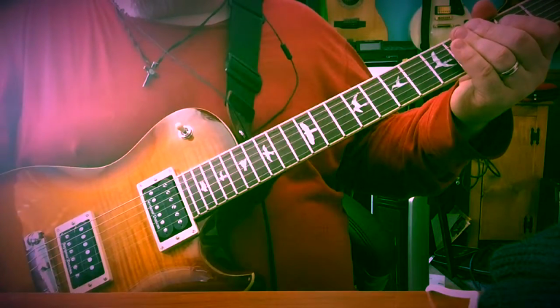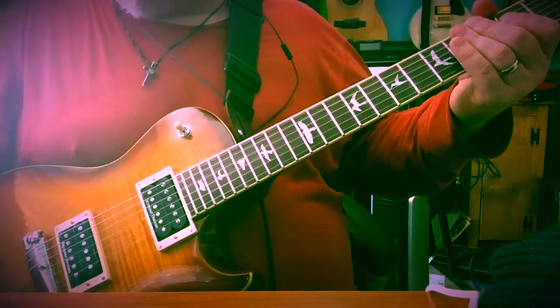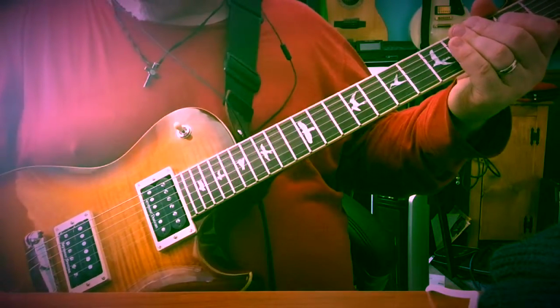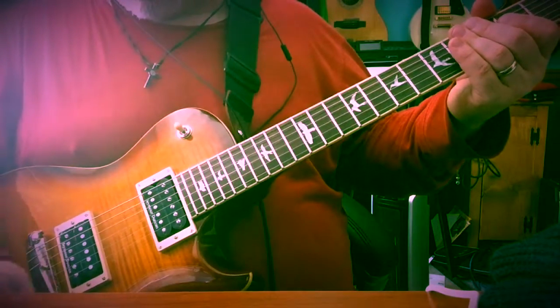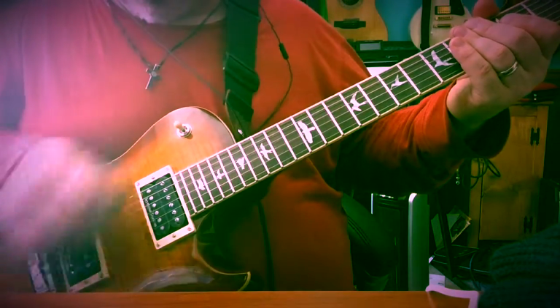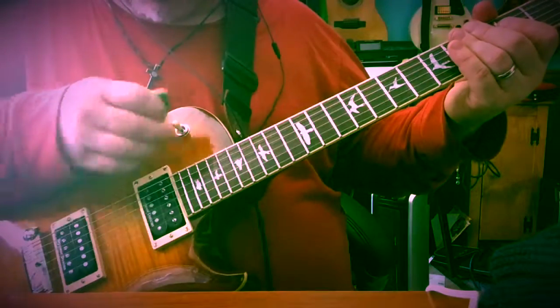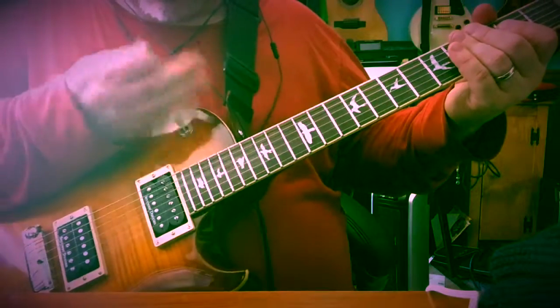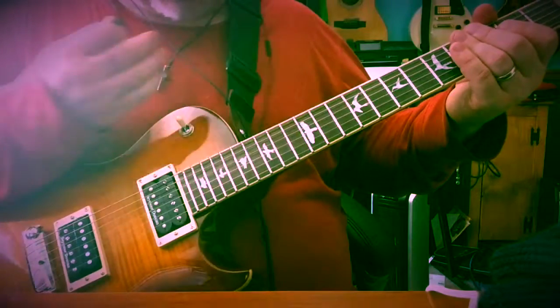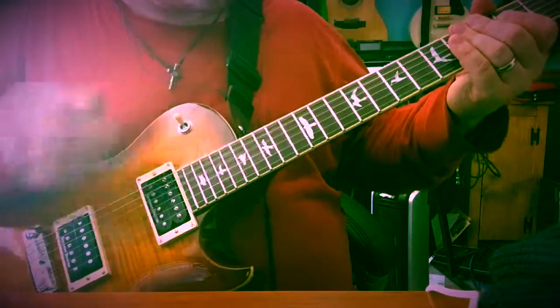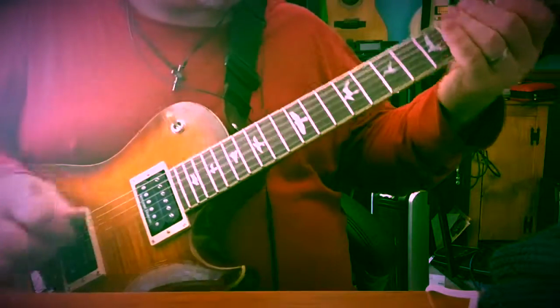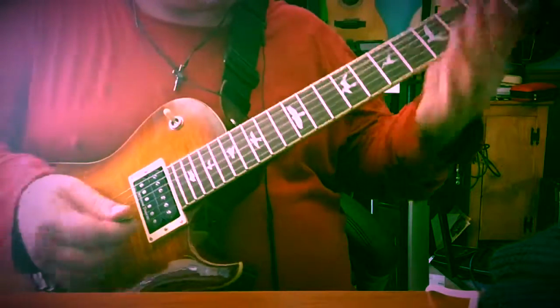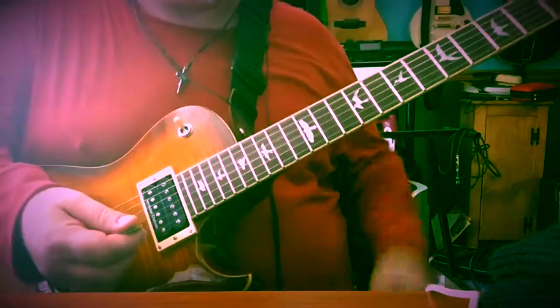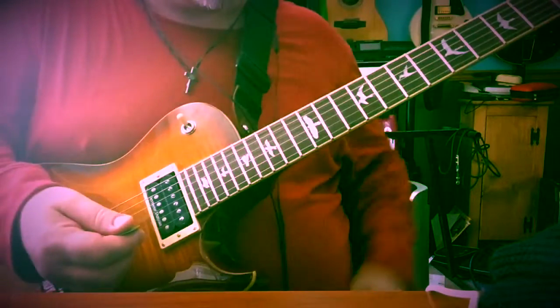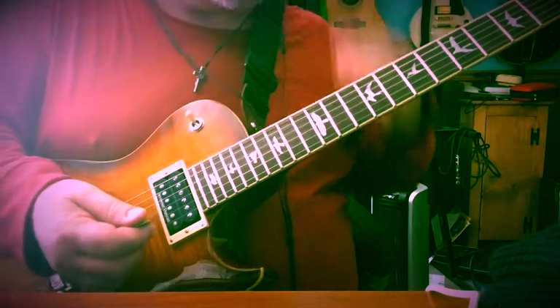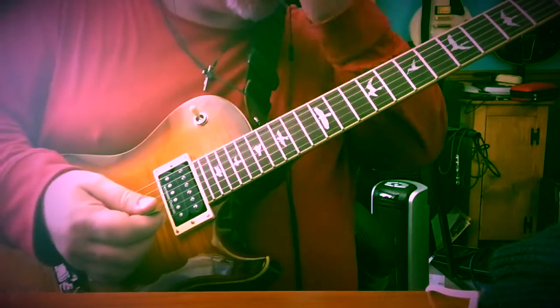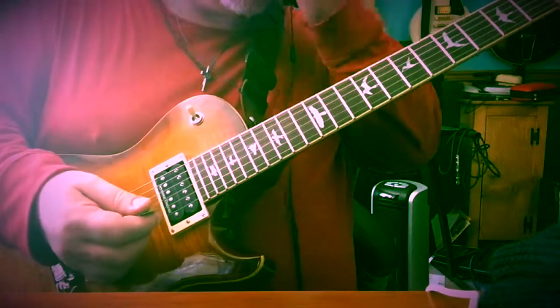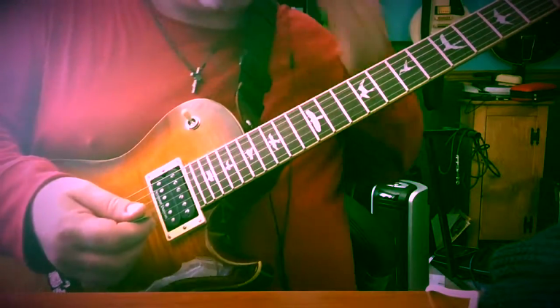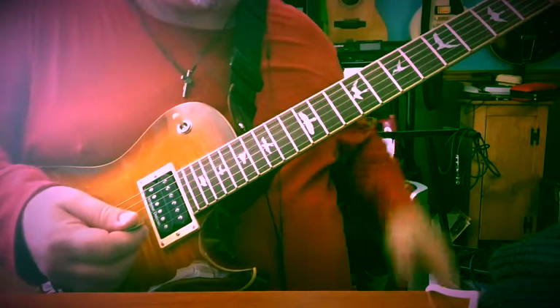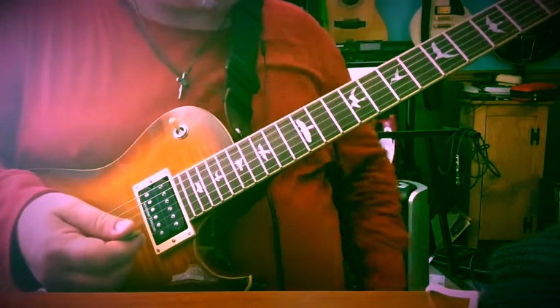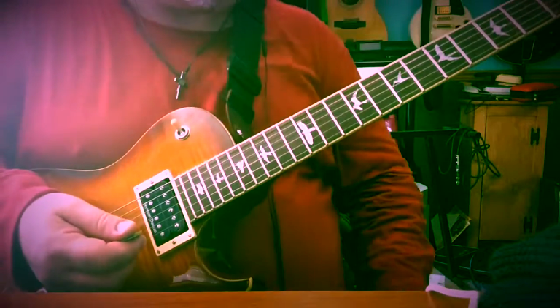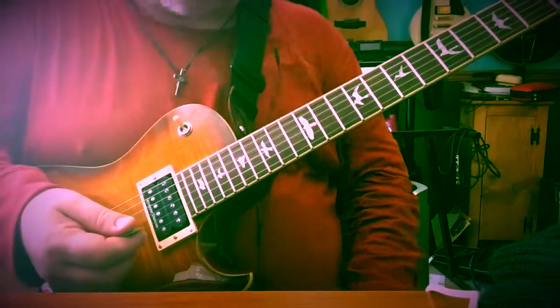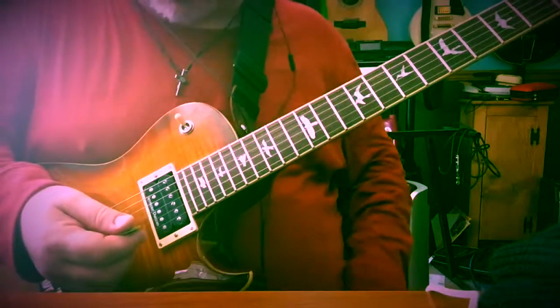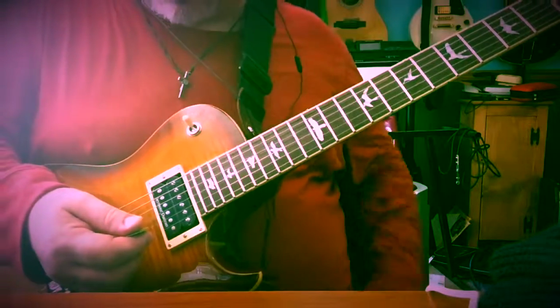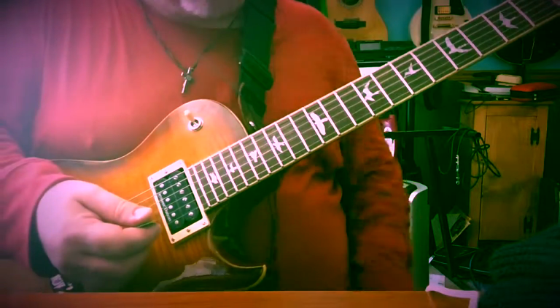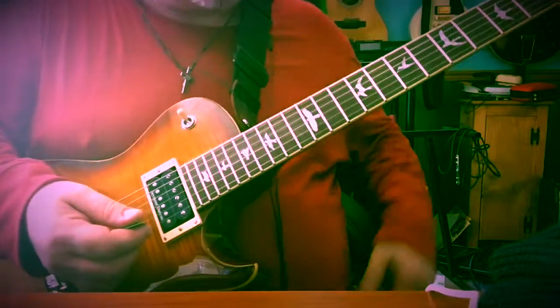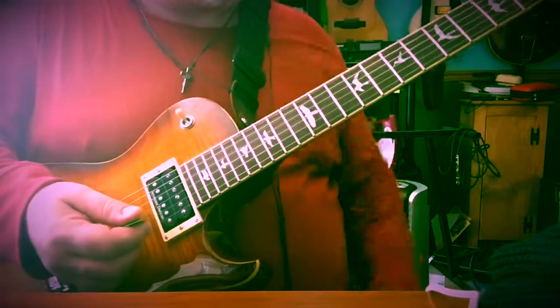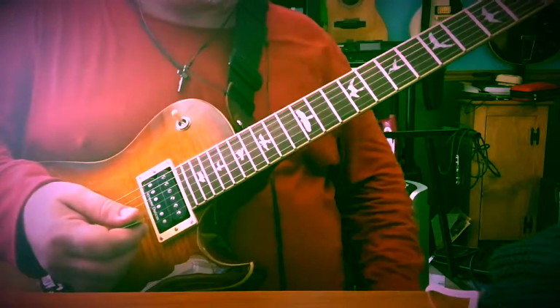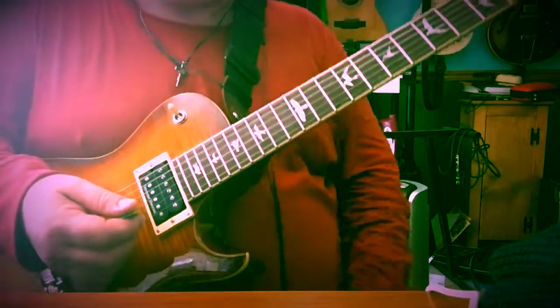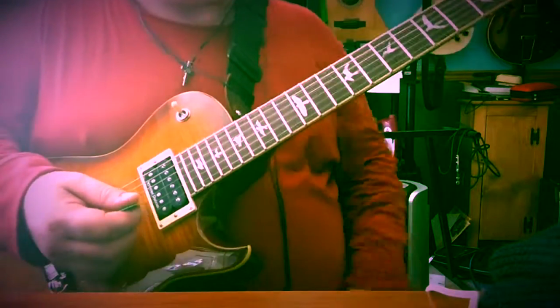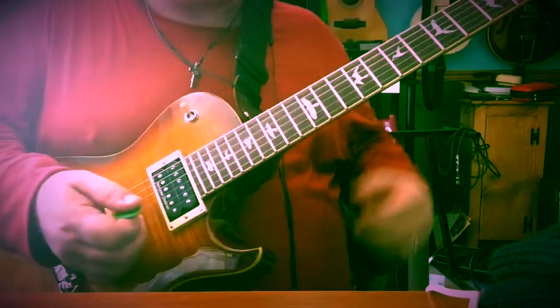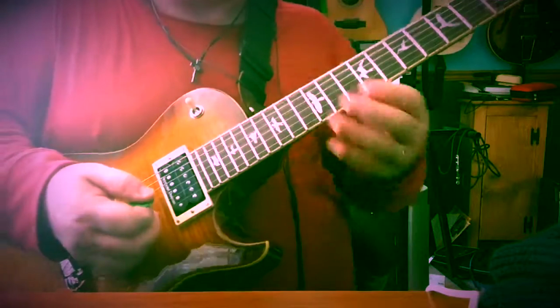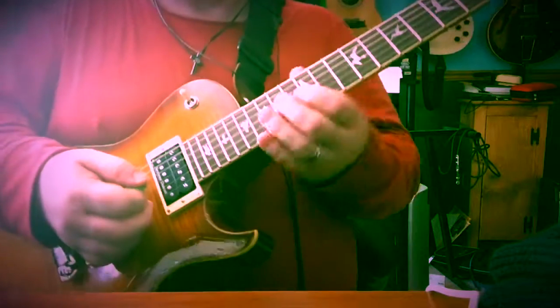This is the part I like the best — neck pickup. This Seymour Duncan Jazz pickup is awesome.